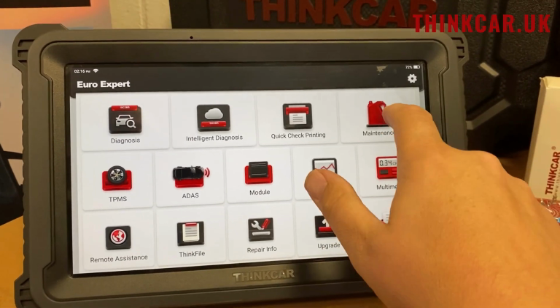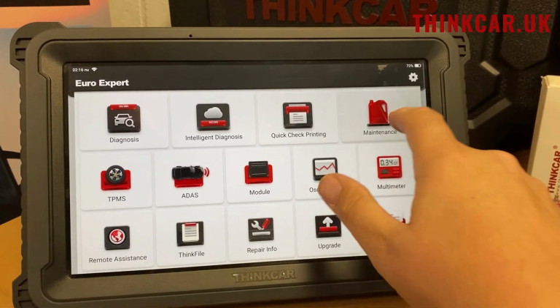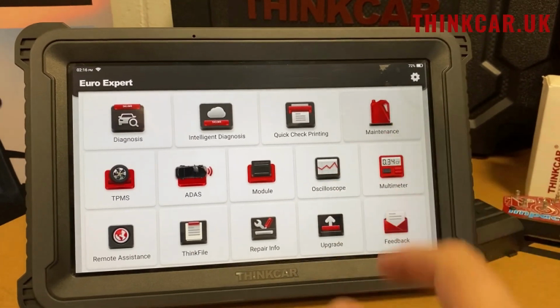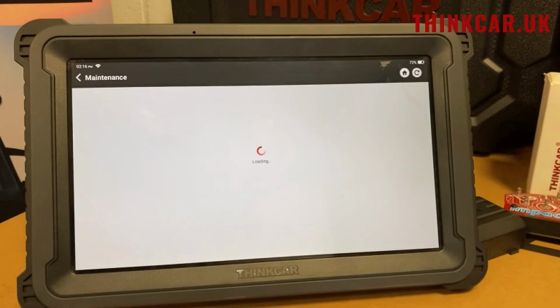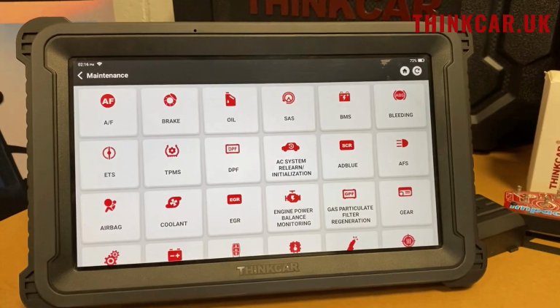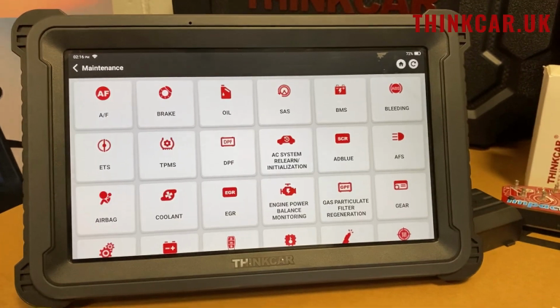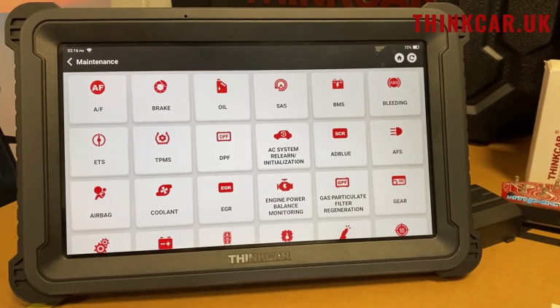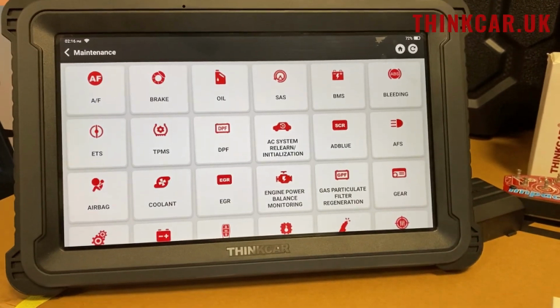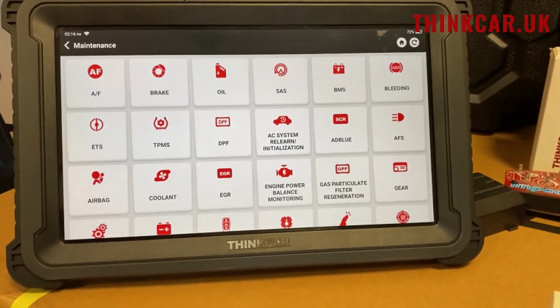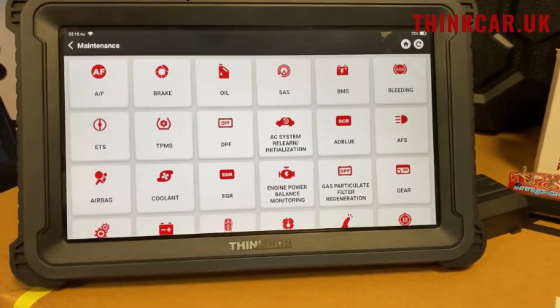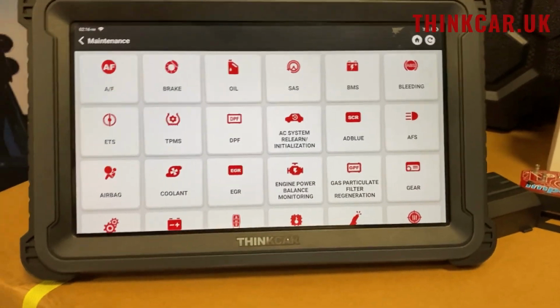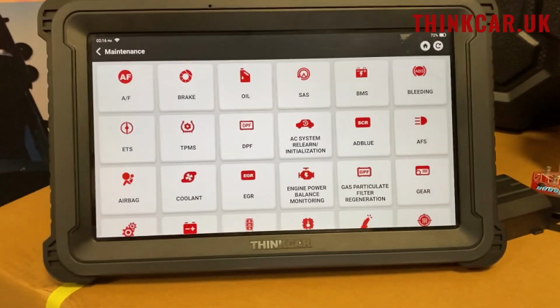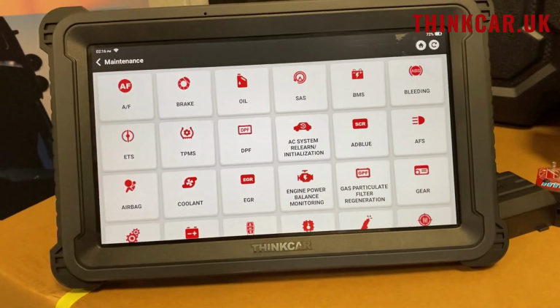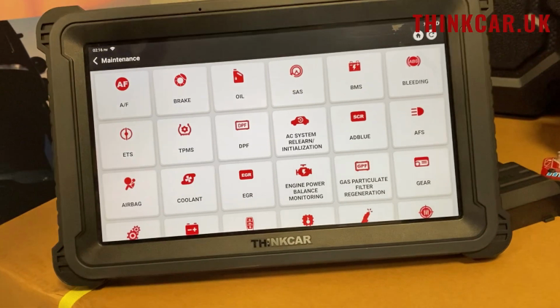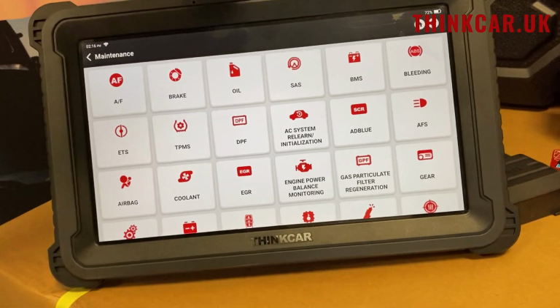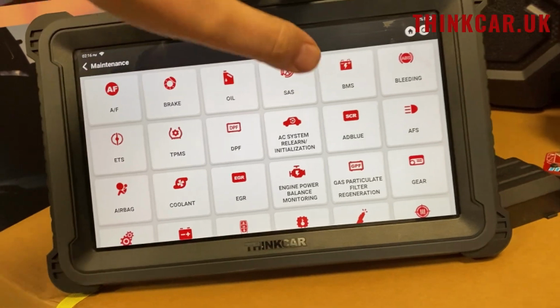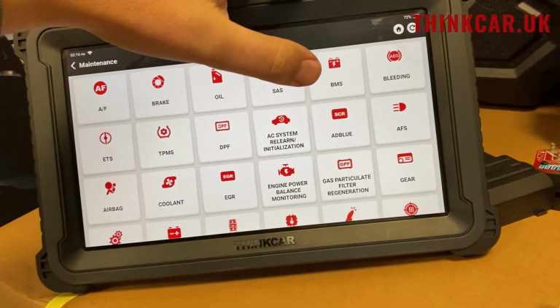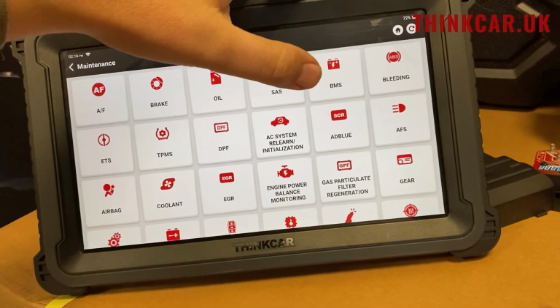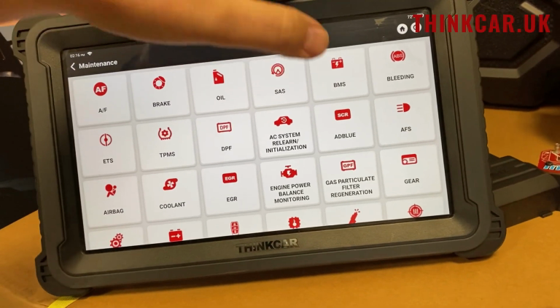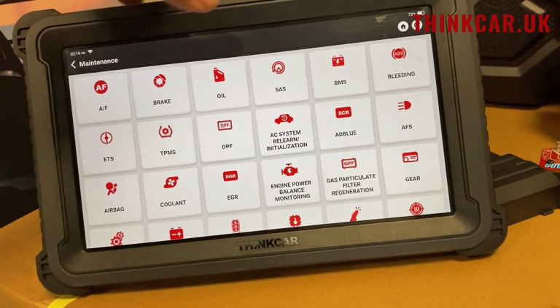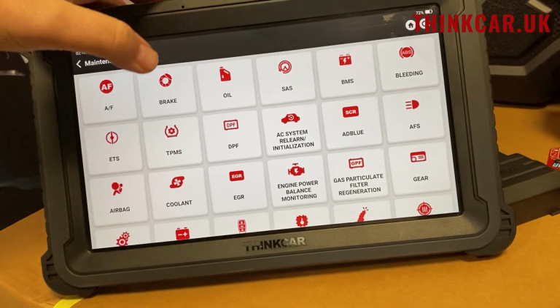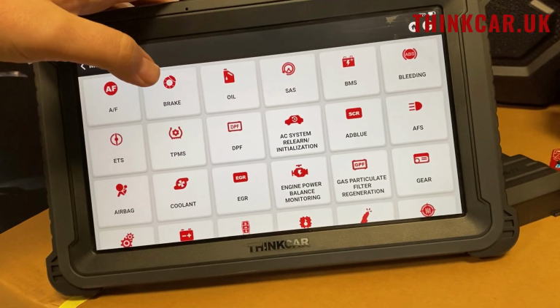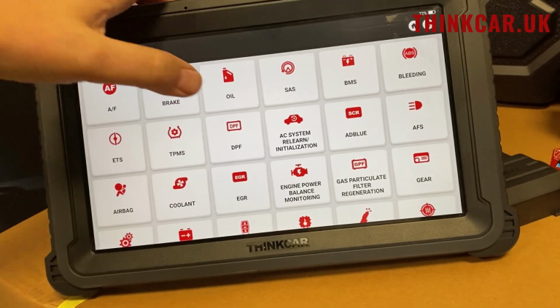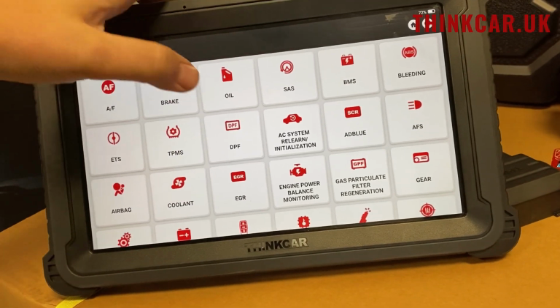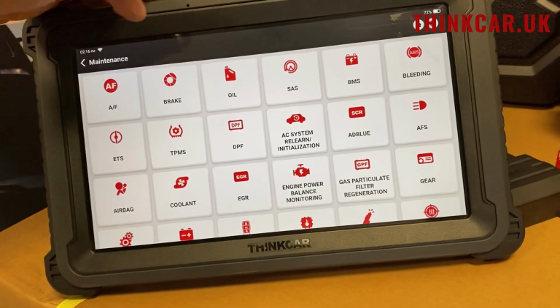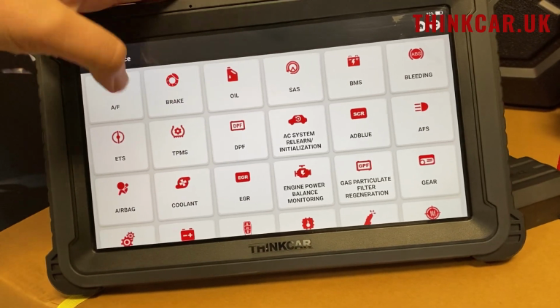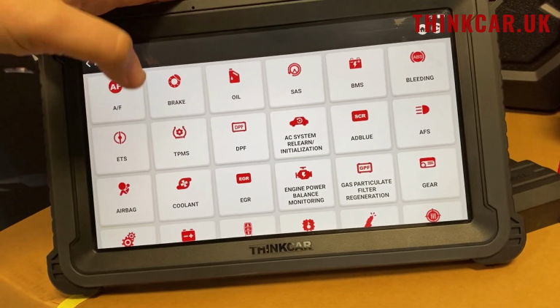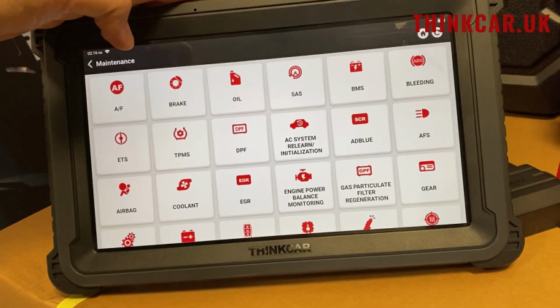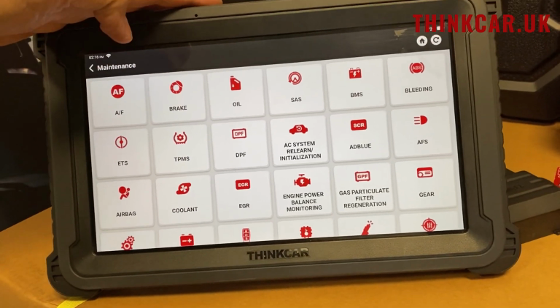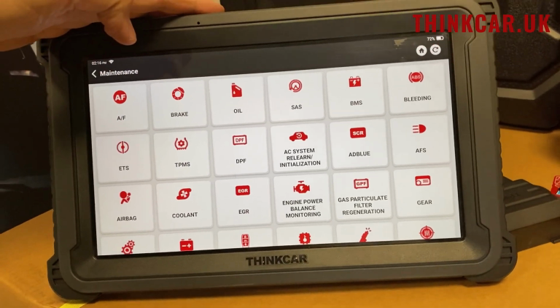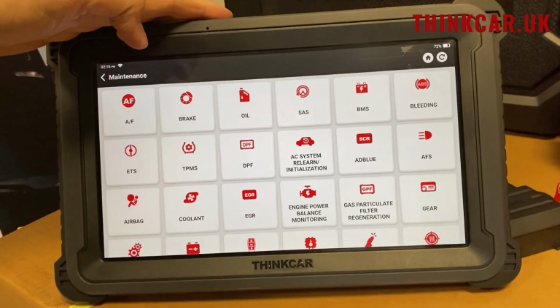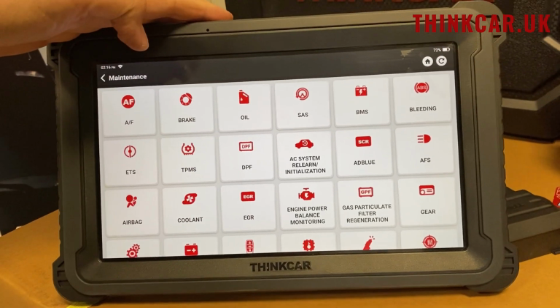The vehicle maintenance is our shortcut for all of our everyday functions, like our AdBlue resets, our DPF resets, TPMS resets, and so on.